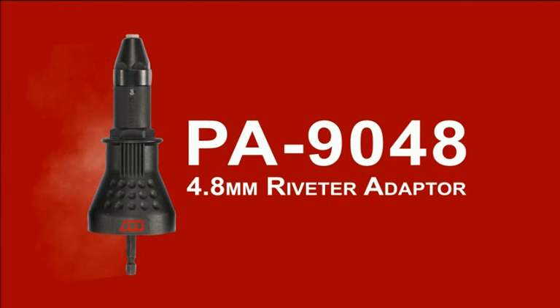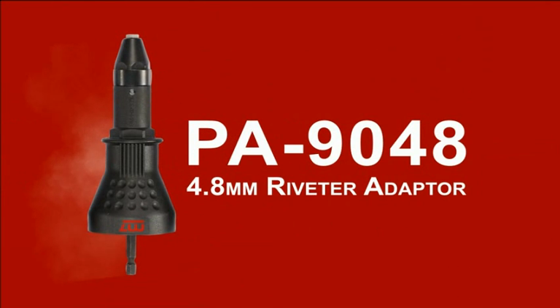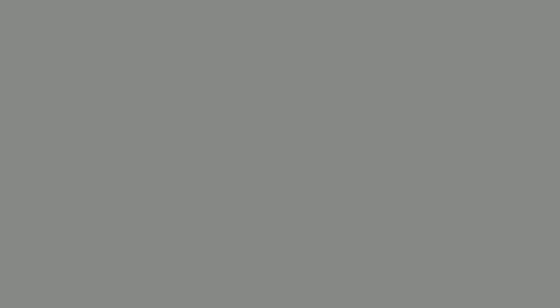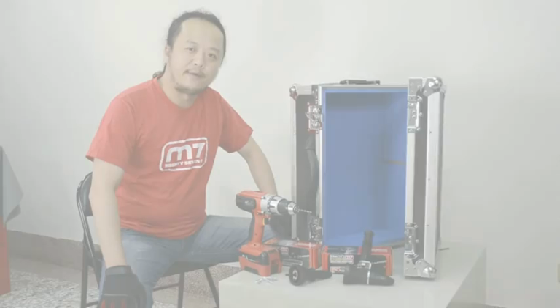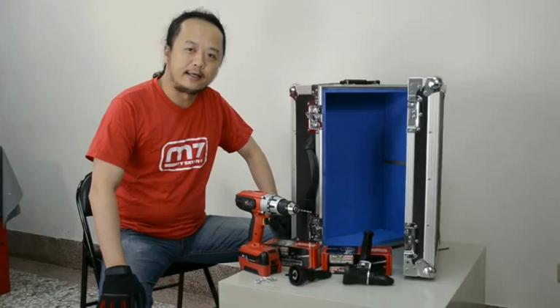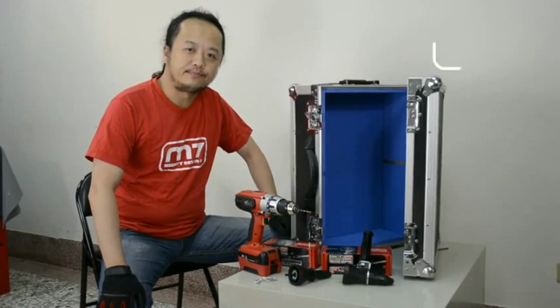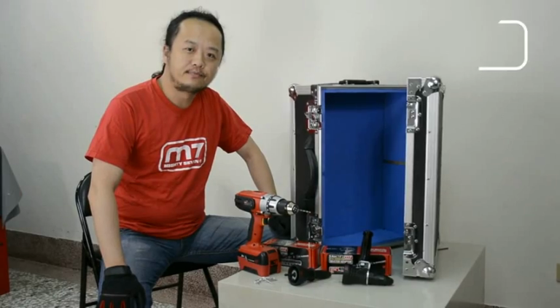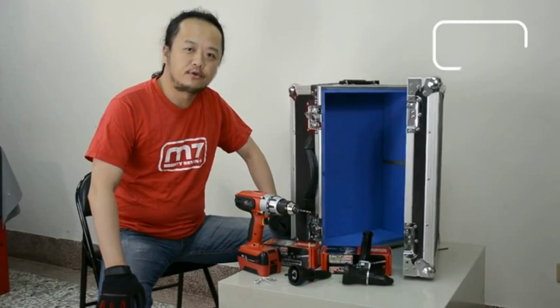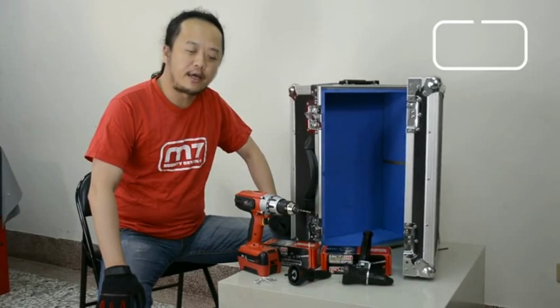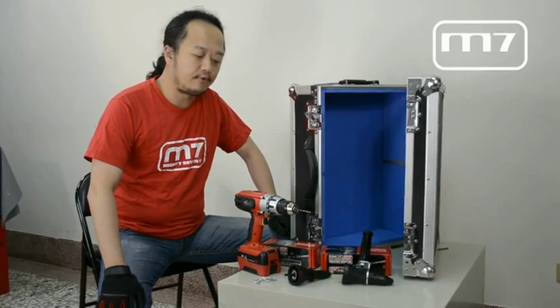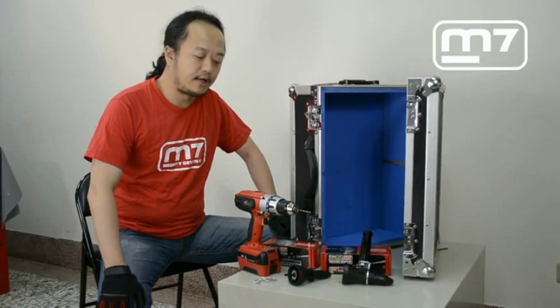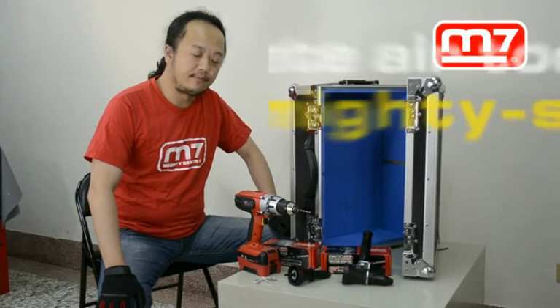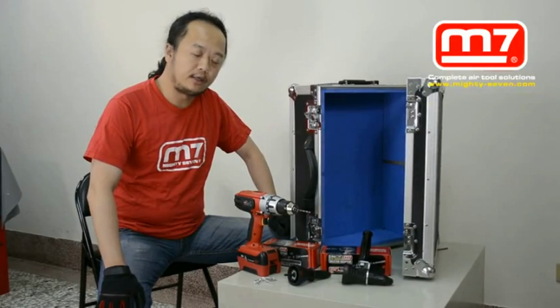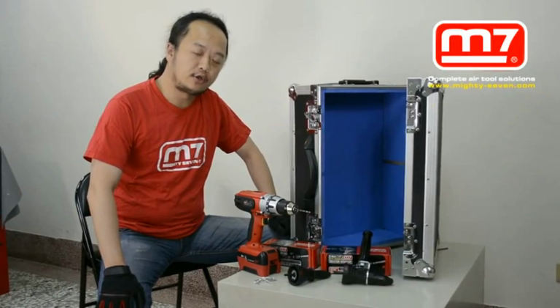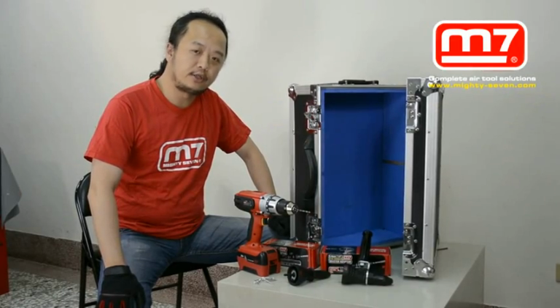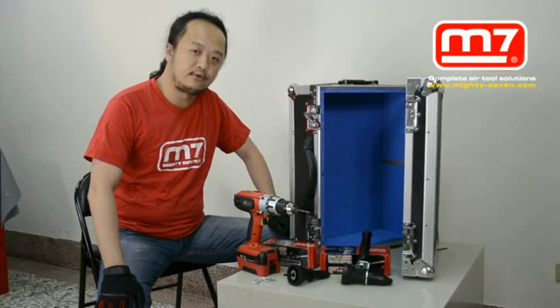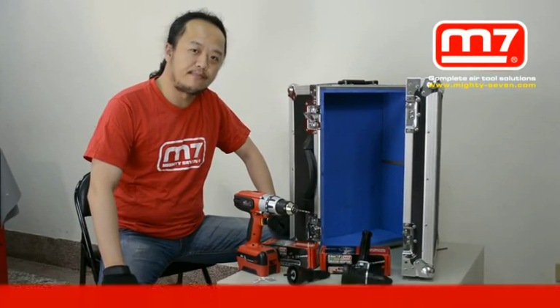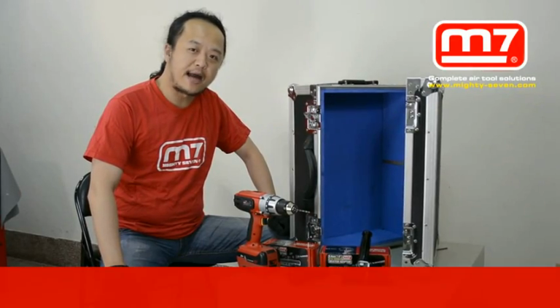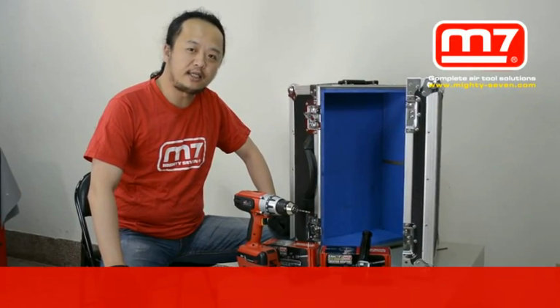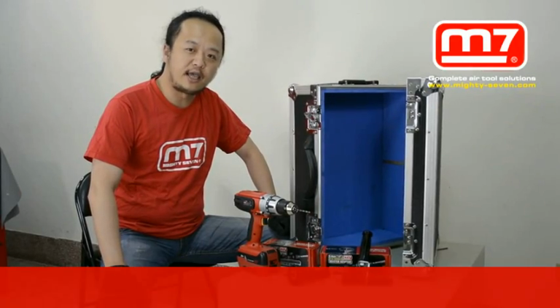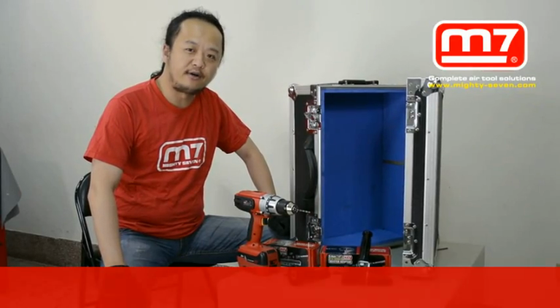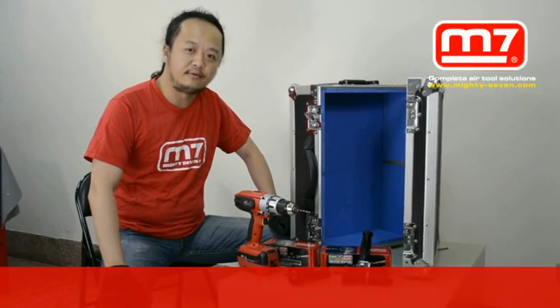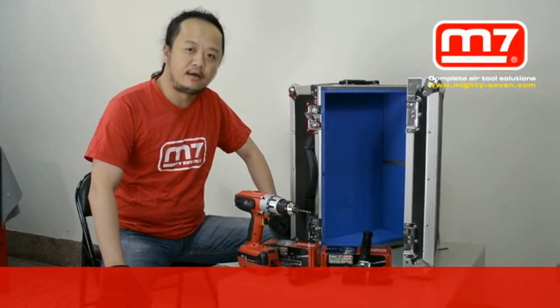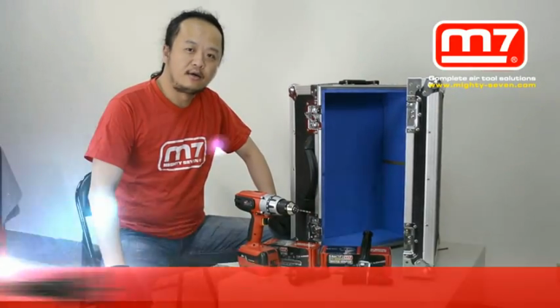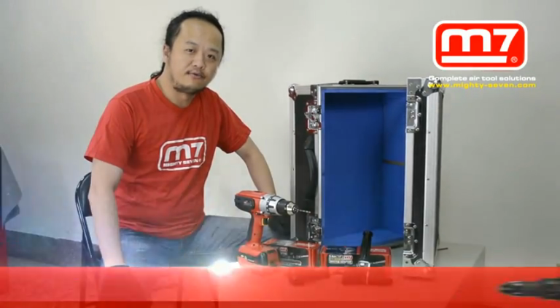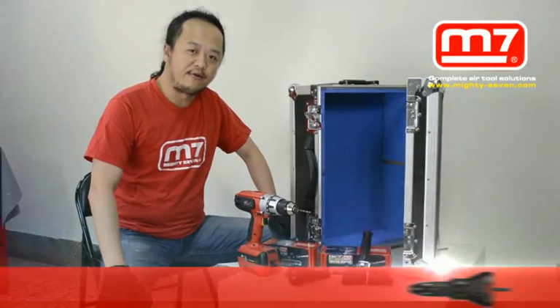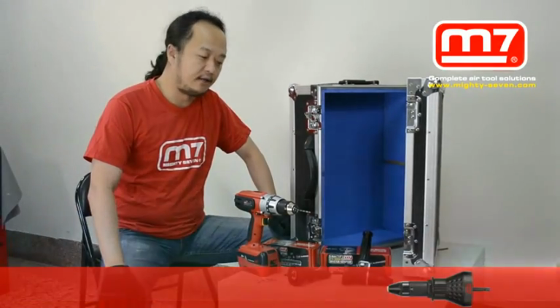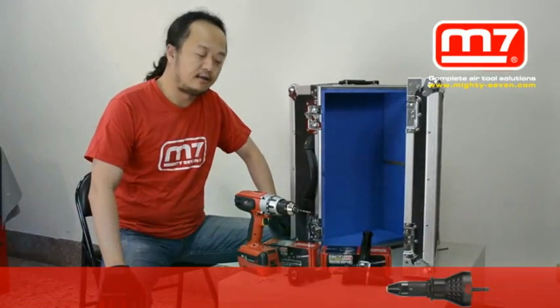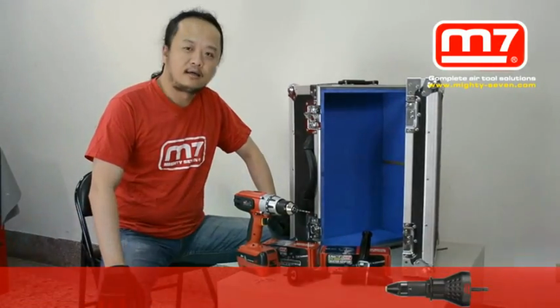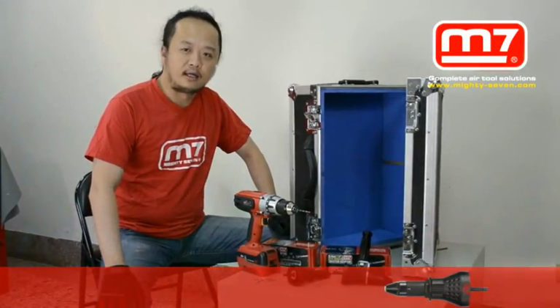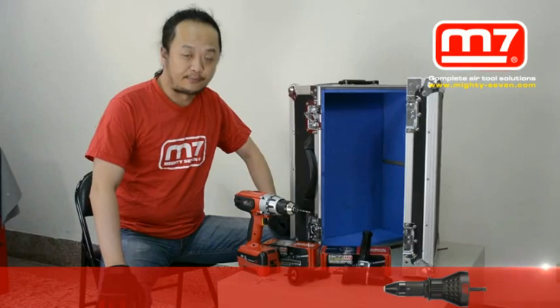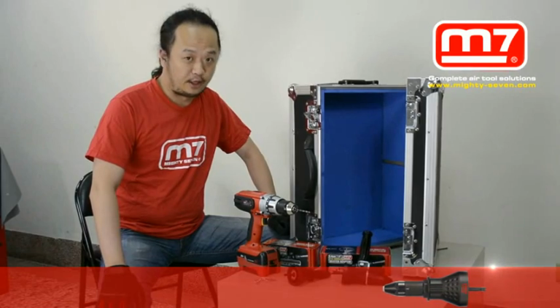Hi everybody, today we are going to introduce you the Mighty 7 Ribbon Adapter.